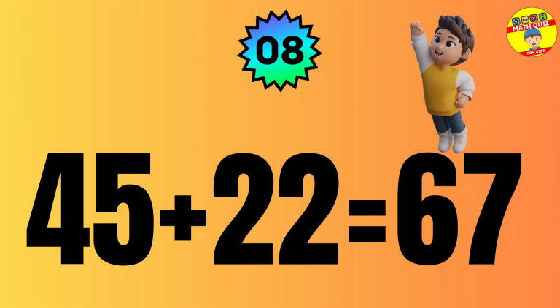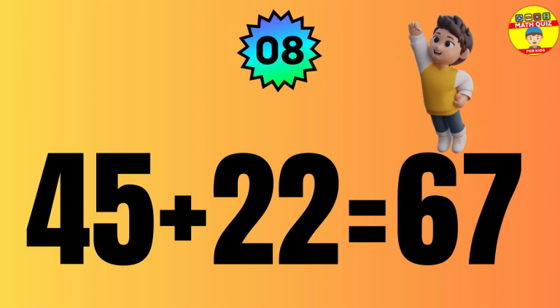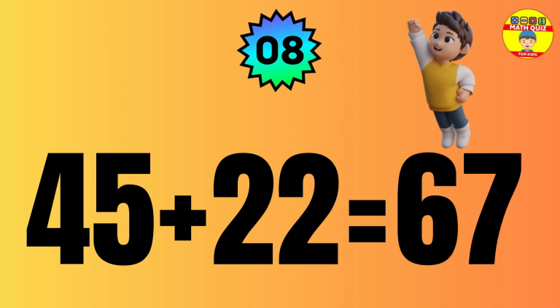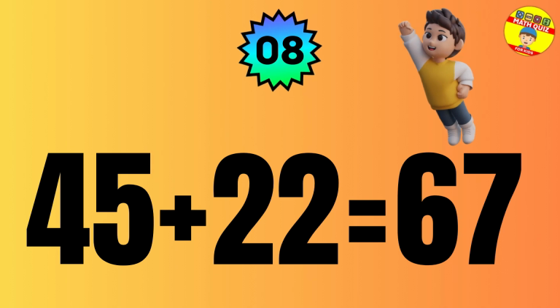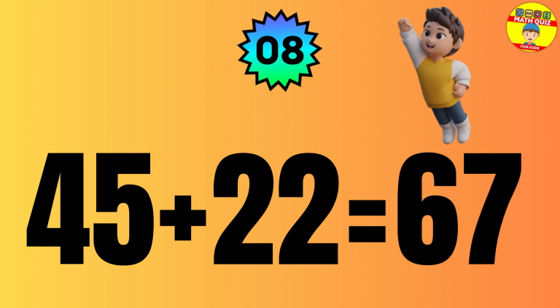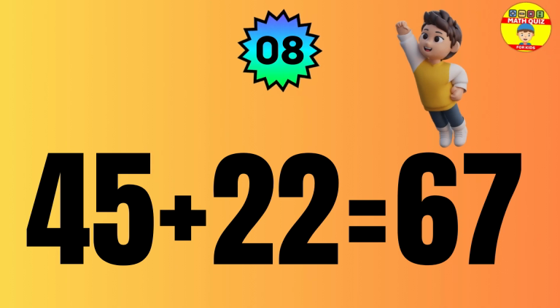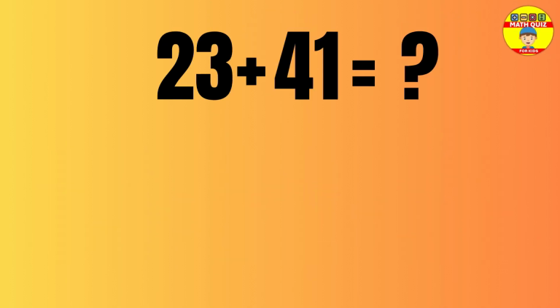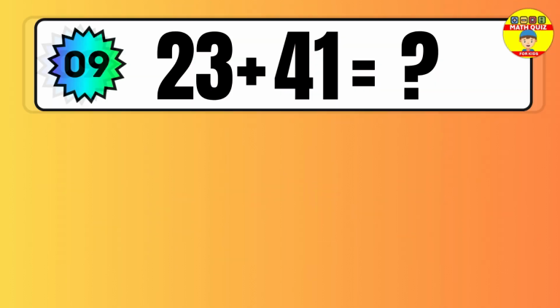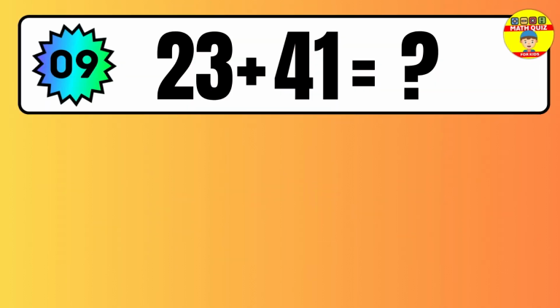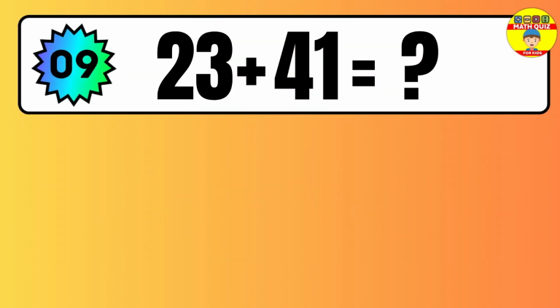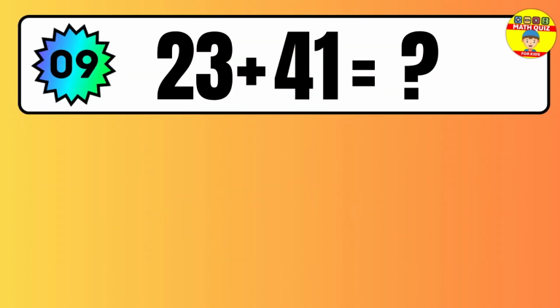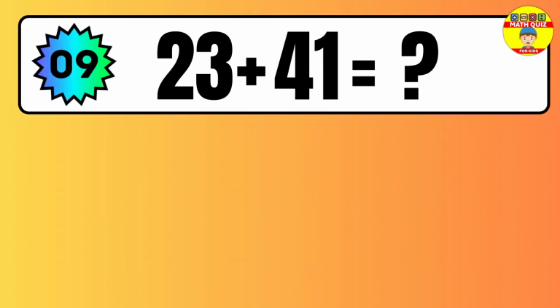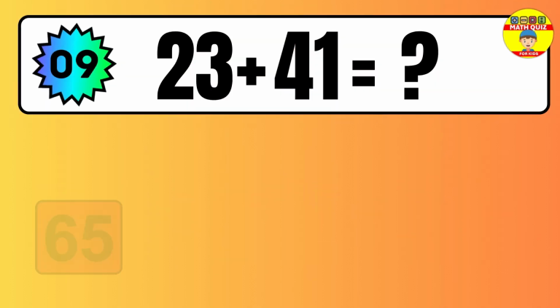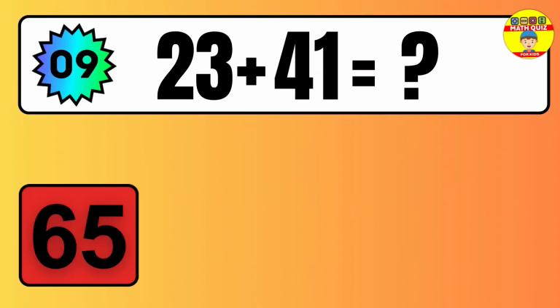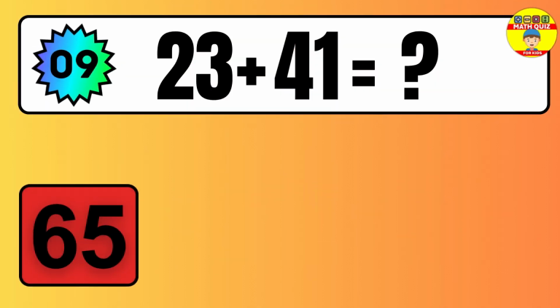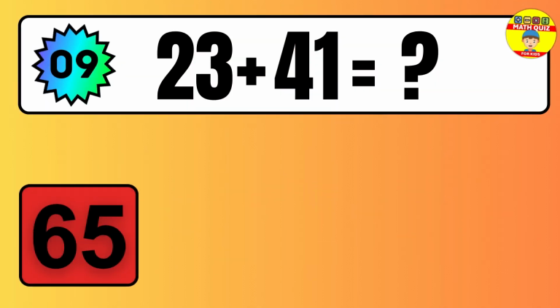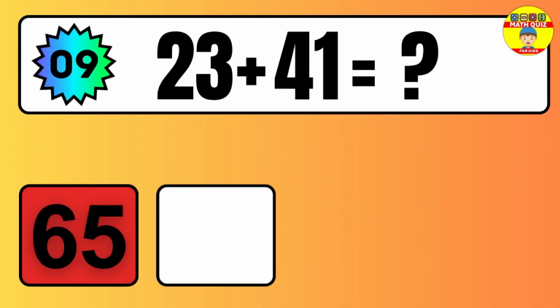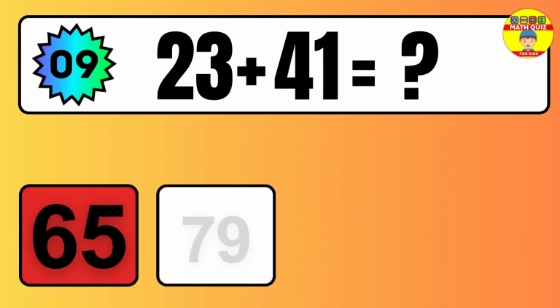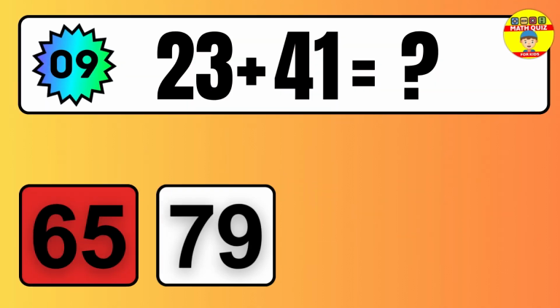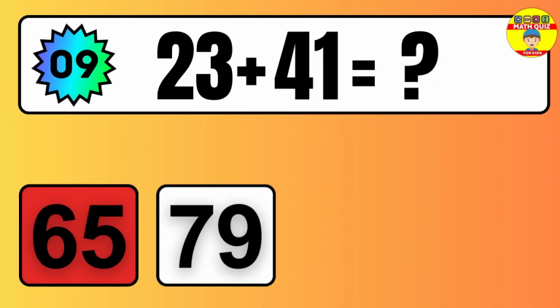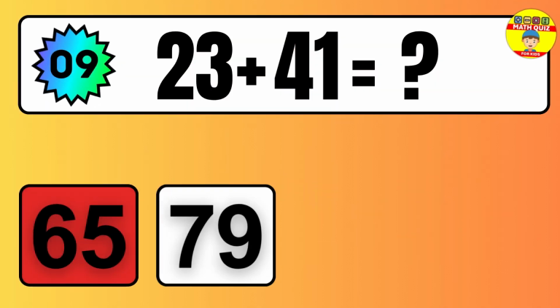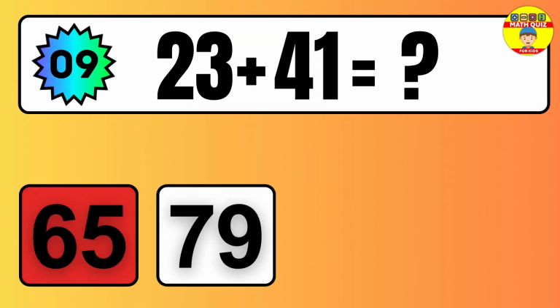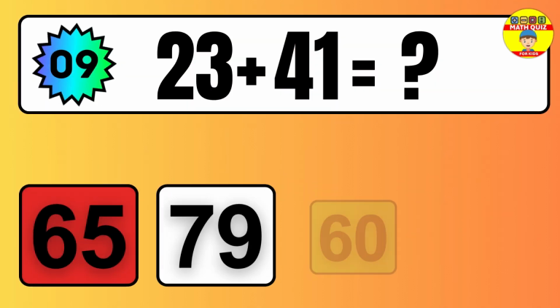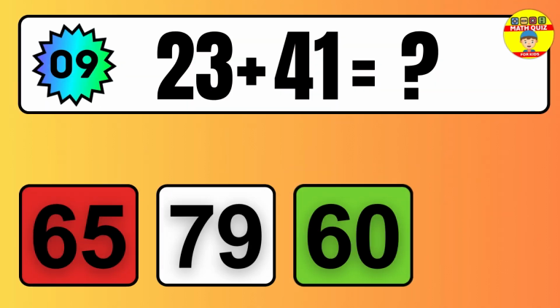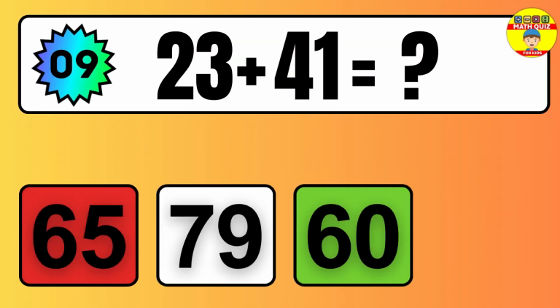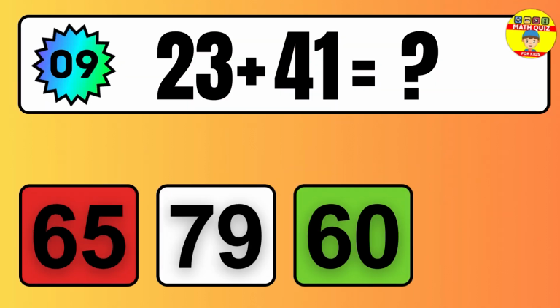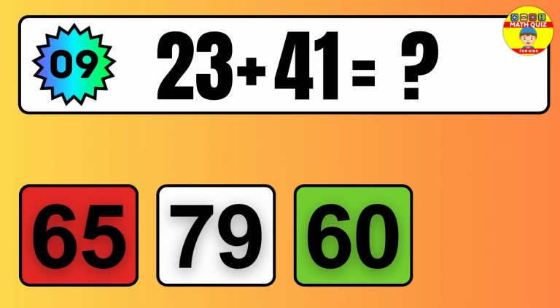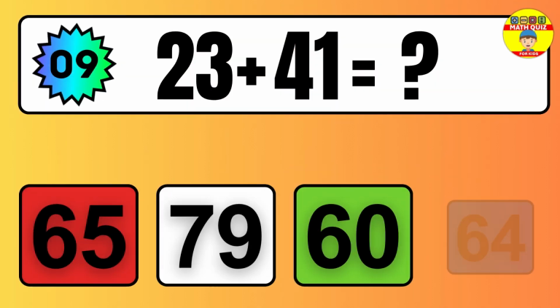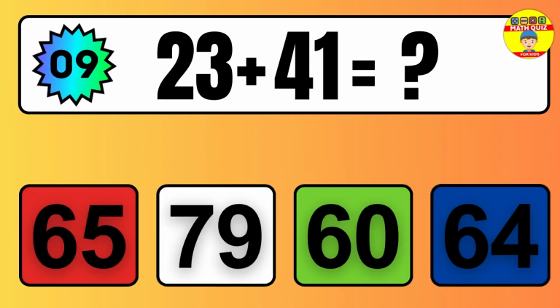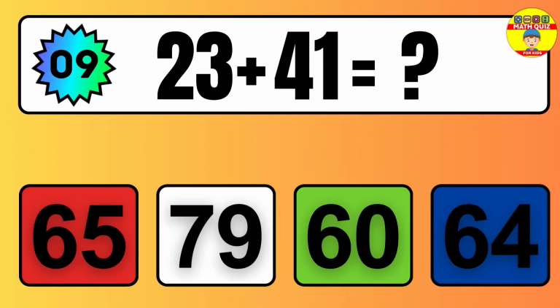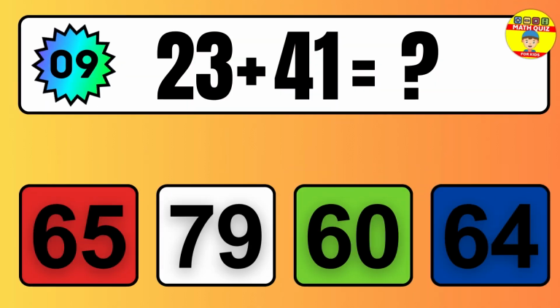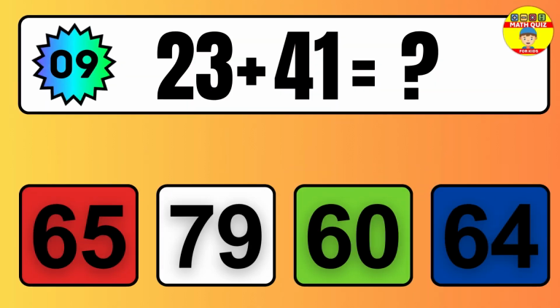Two plus one equals what? Let's count it. One, two, three.